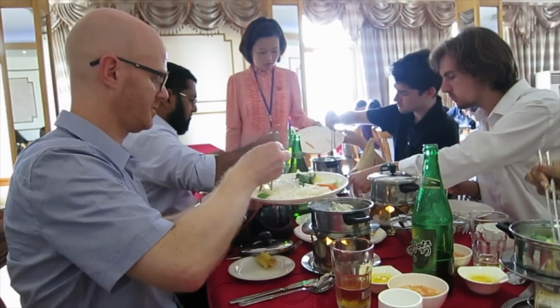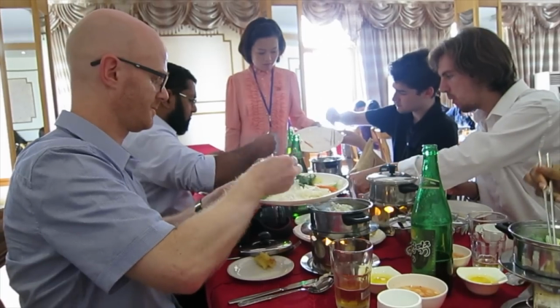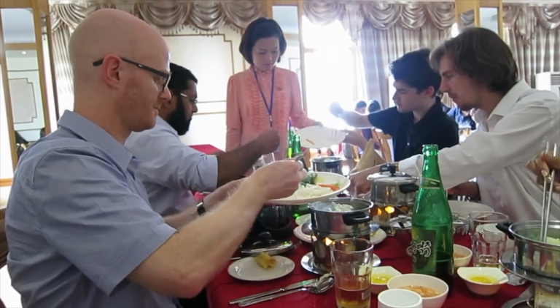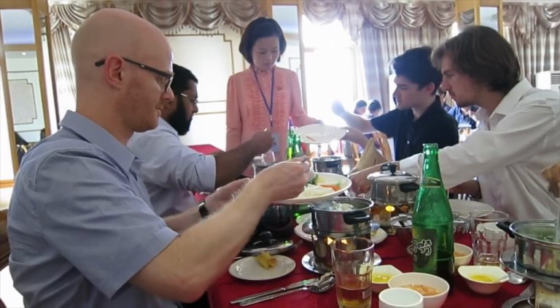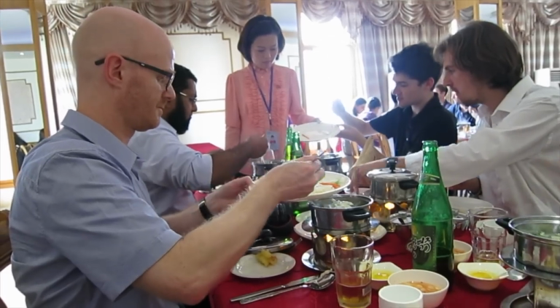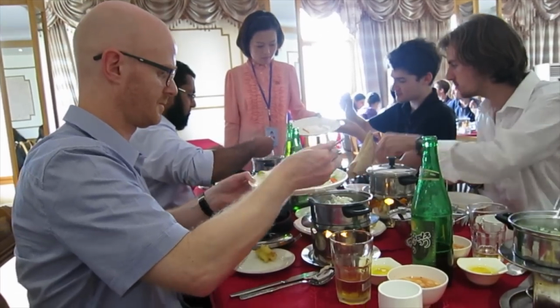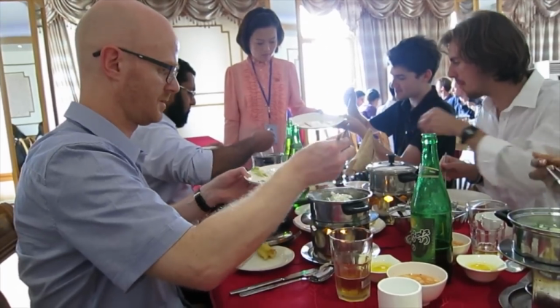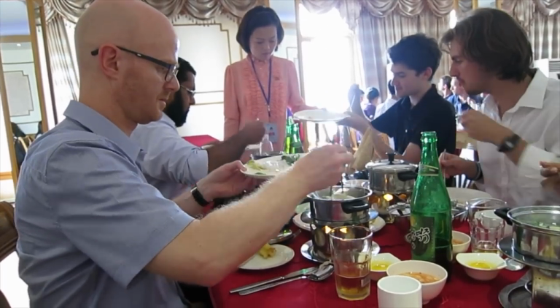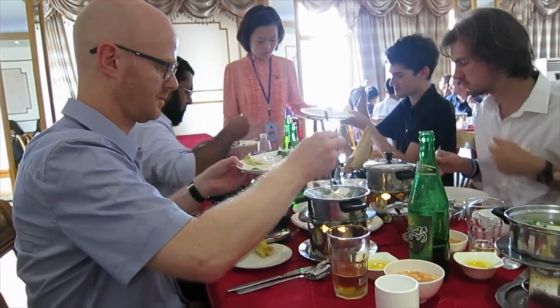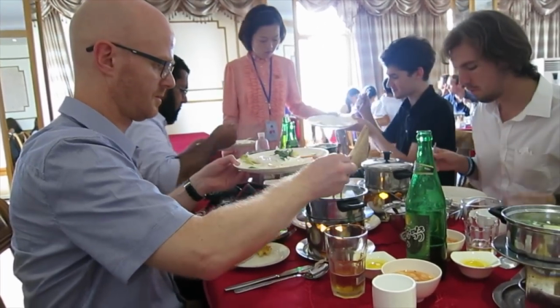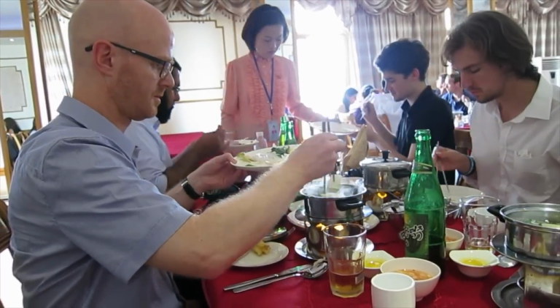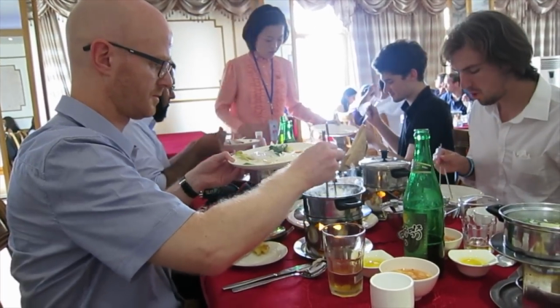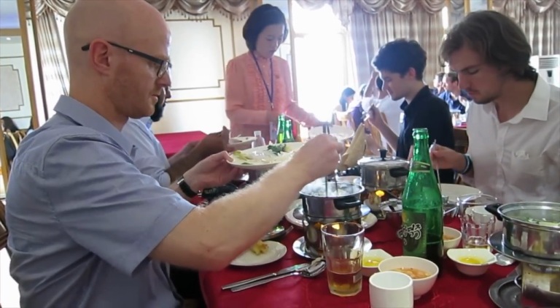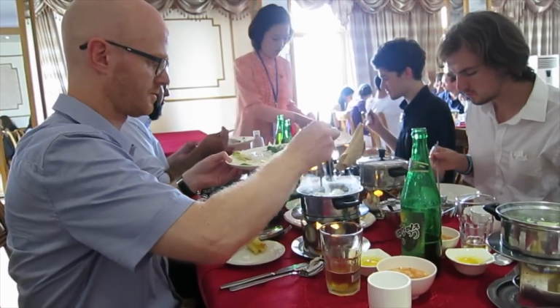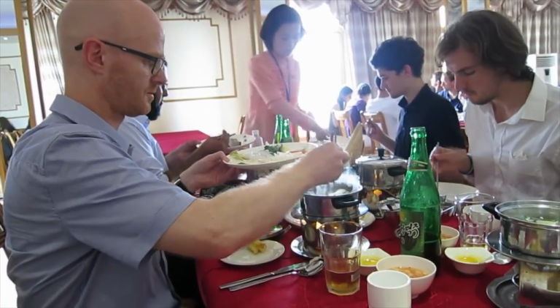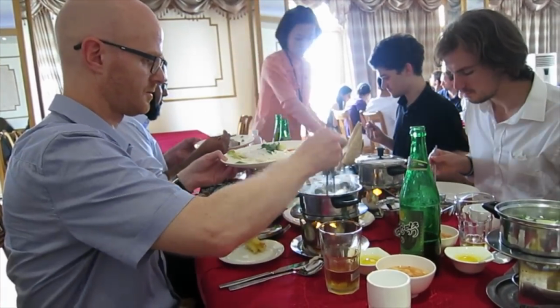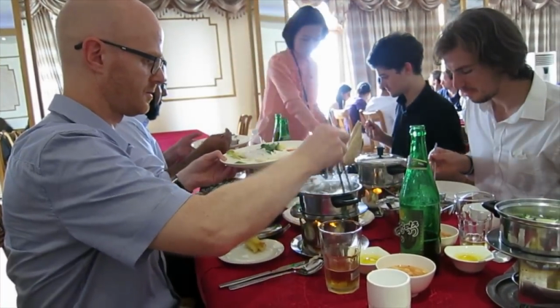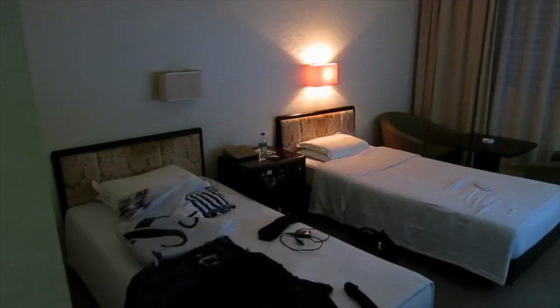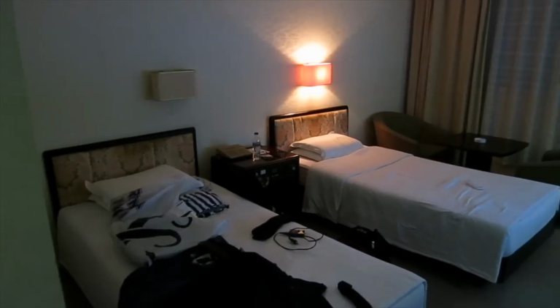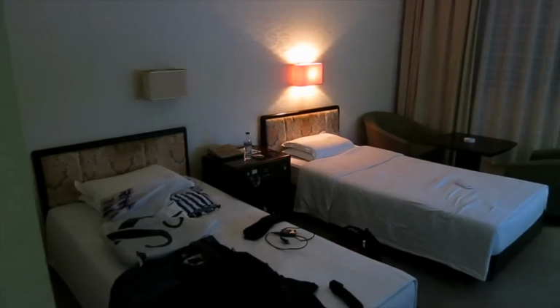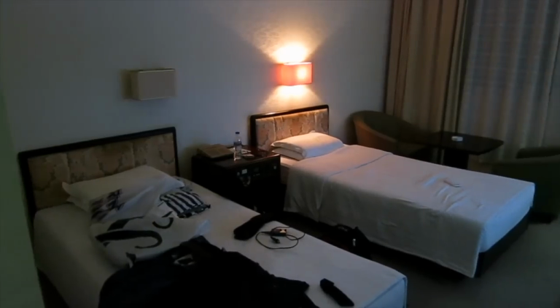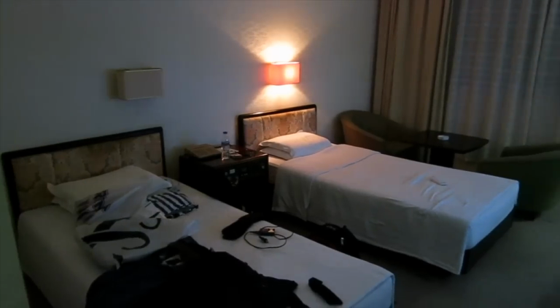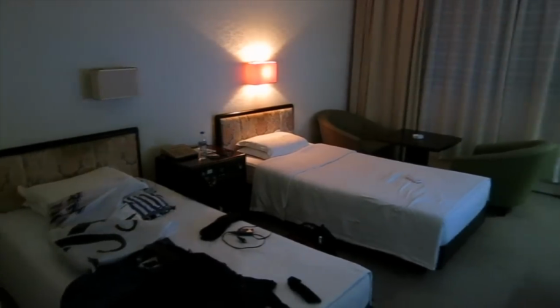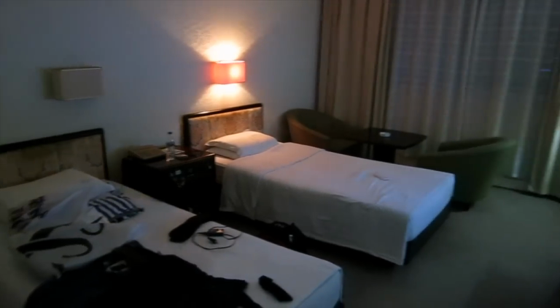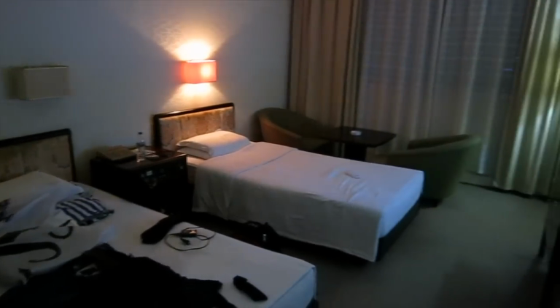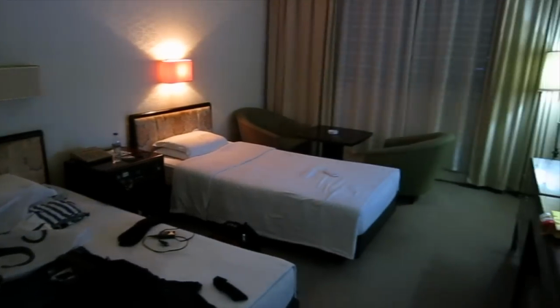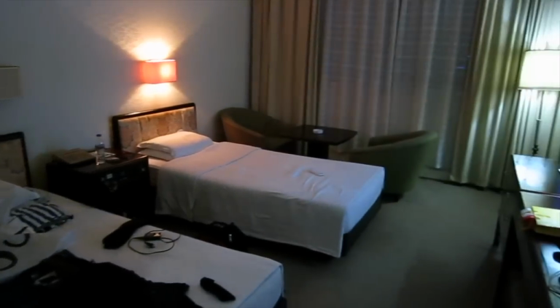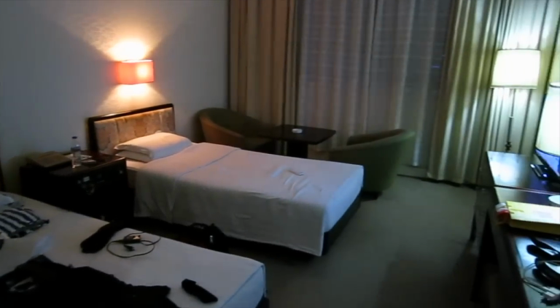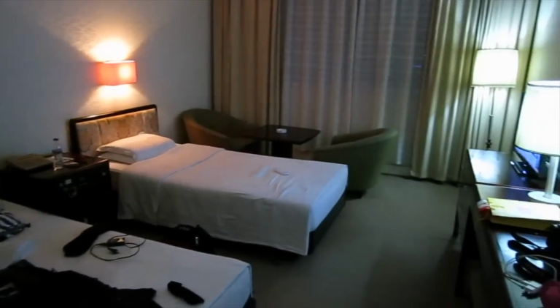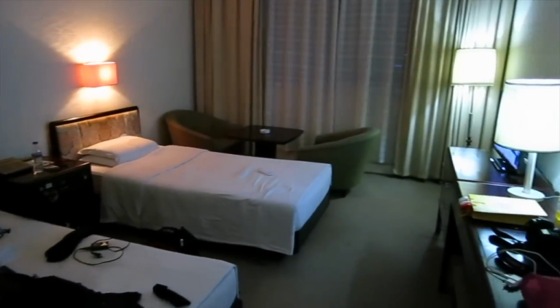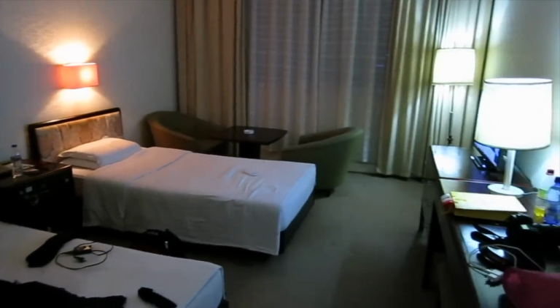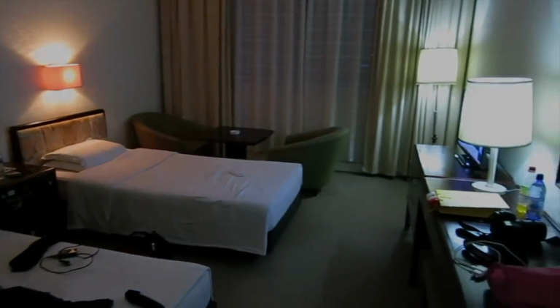At the end of the video we will also show you some of the exciting food we had on our trip, as well as give you a review of the Yanggakdo Hotel.